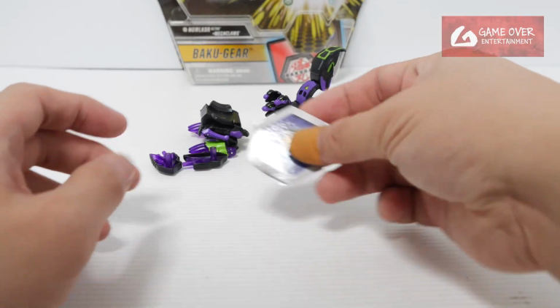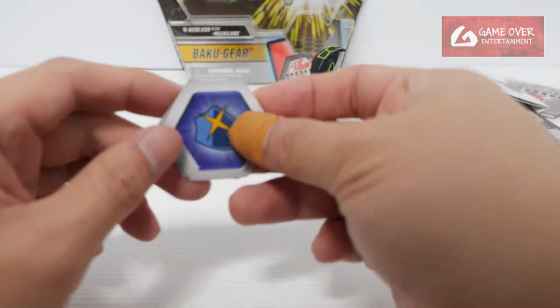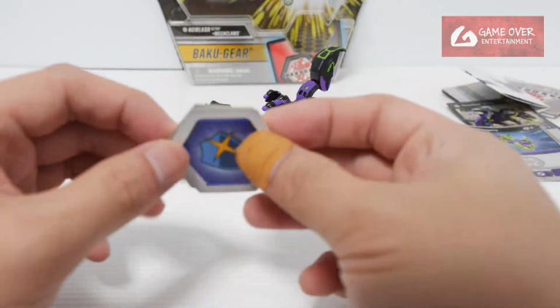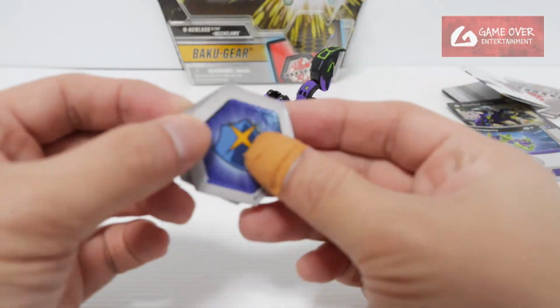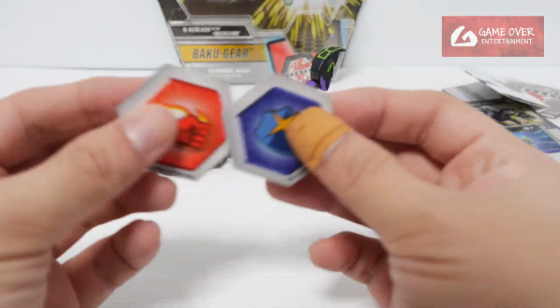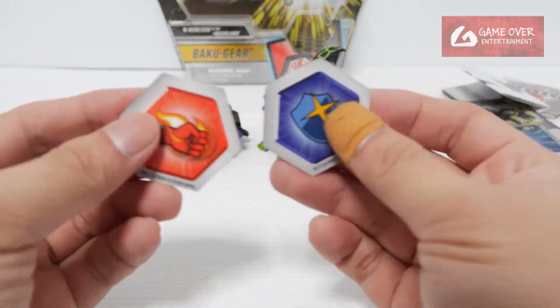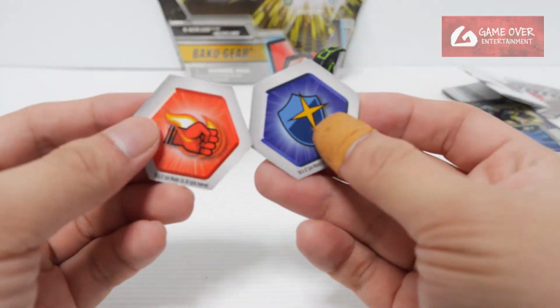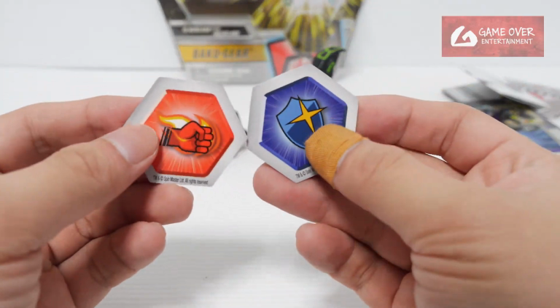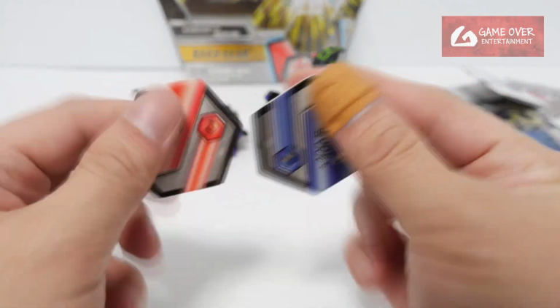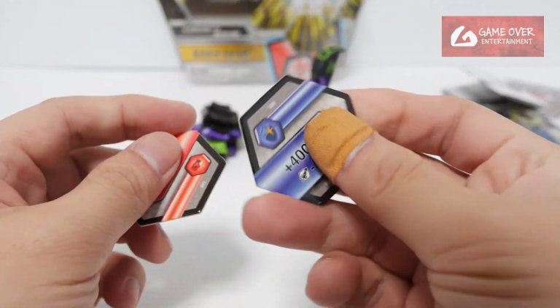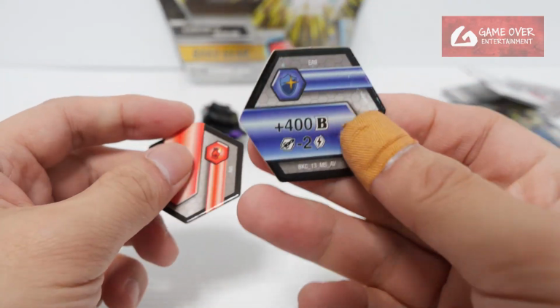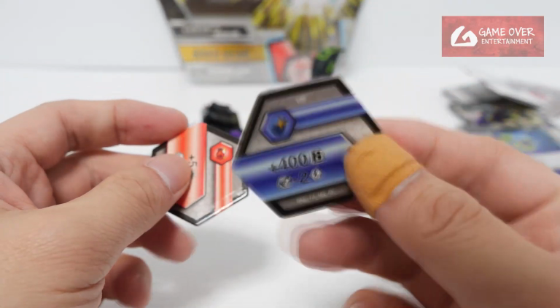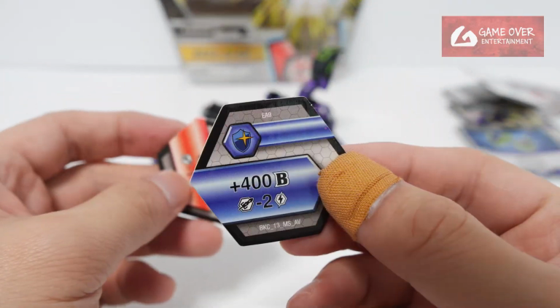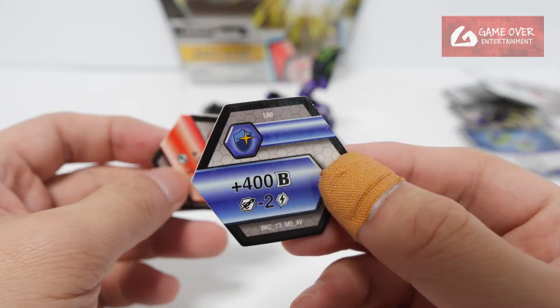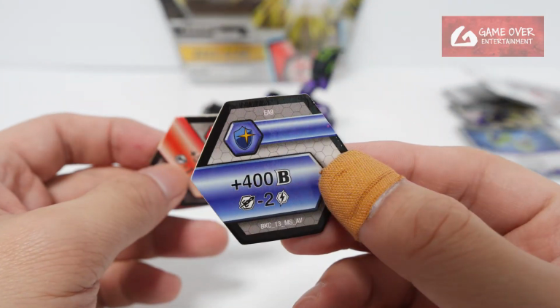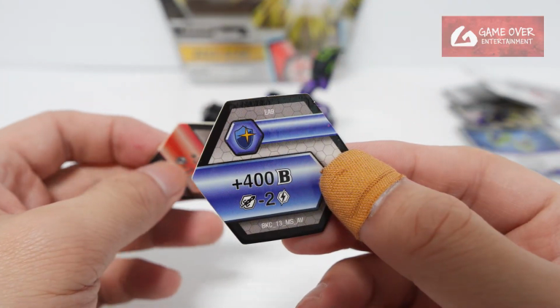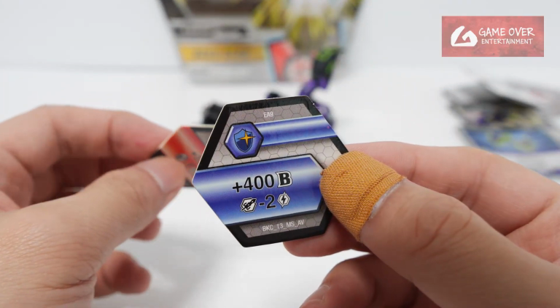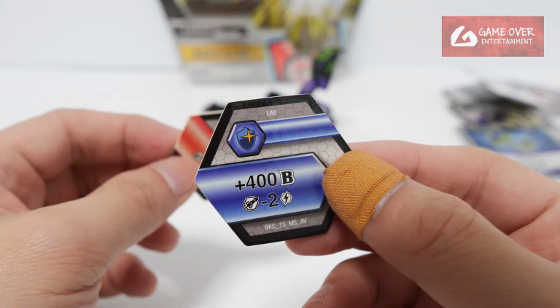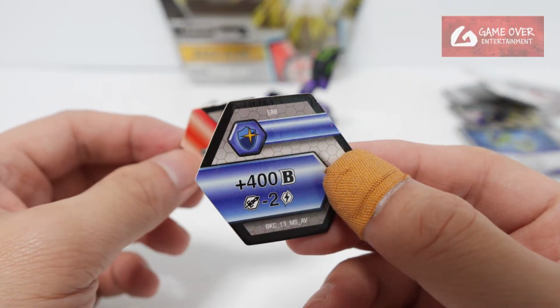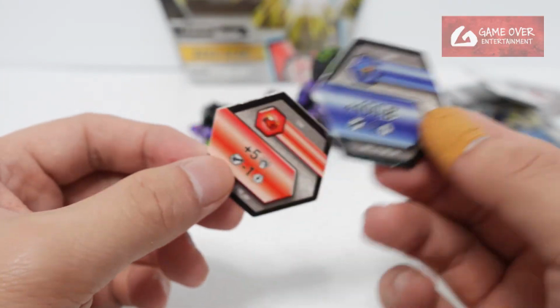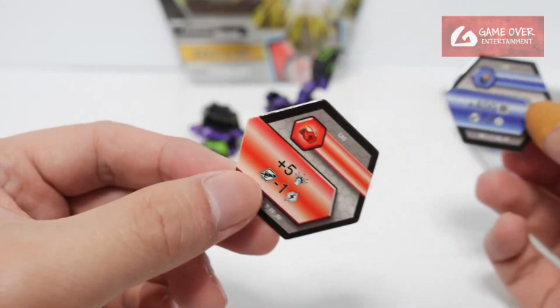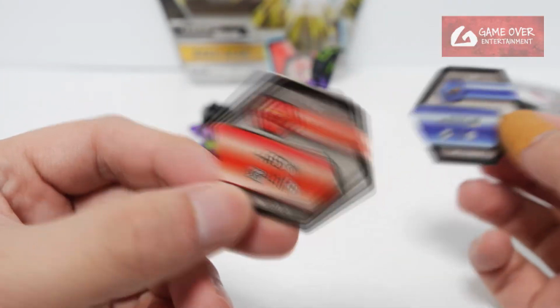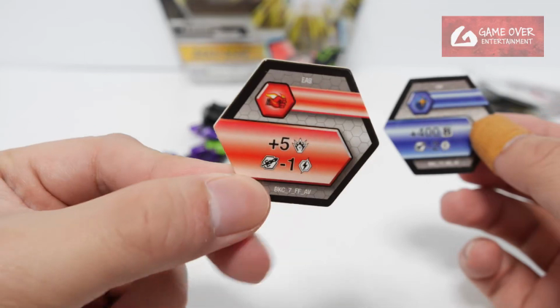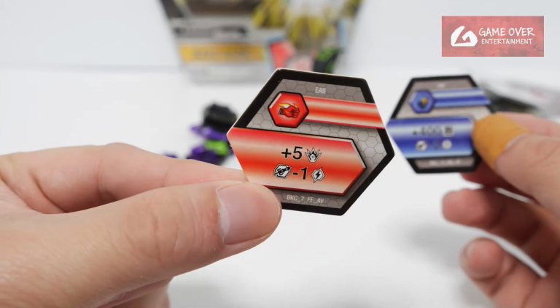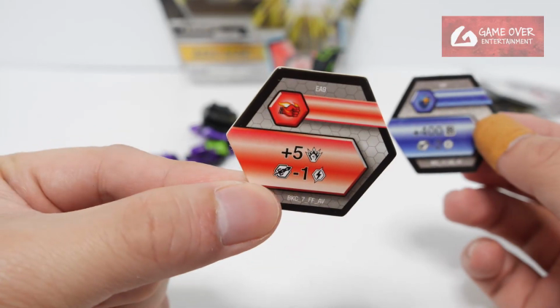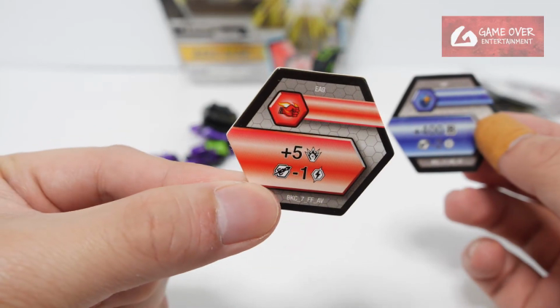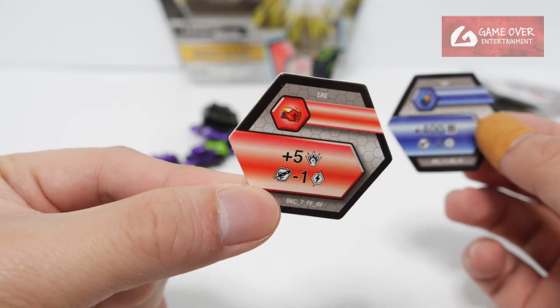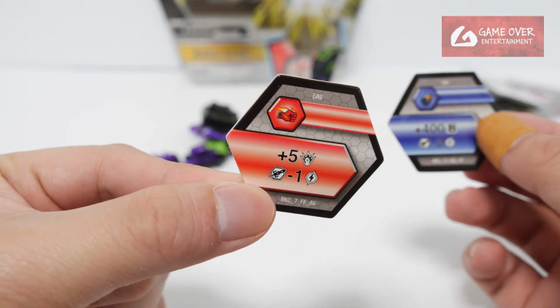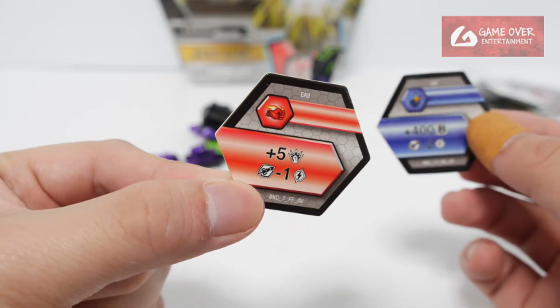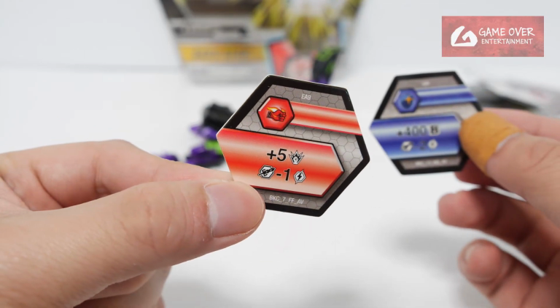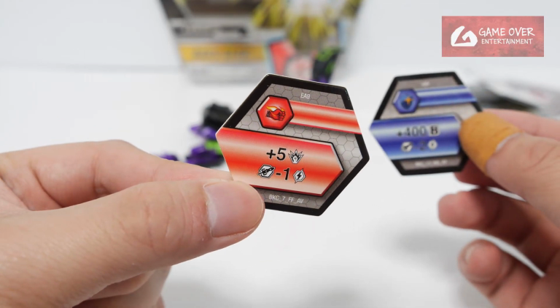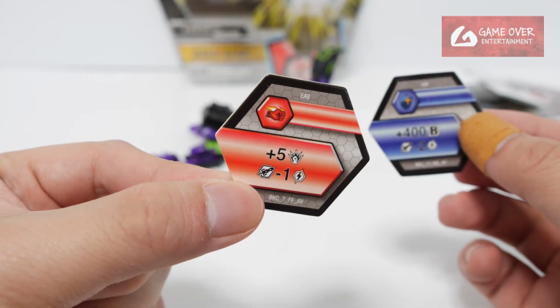And the 2 cores: we have plus 4 on a B, minus 2 energy, and plus 5 damage, minus 1 energy.